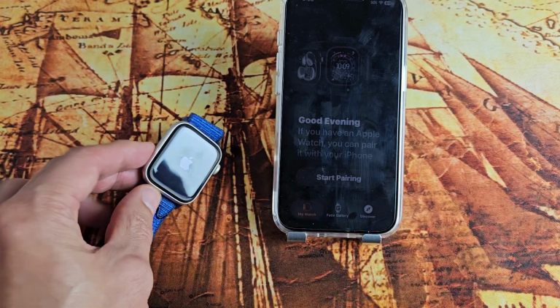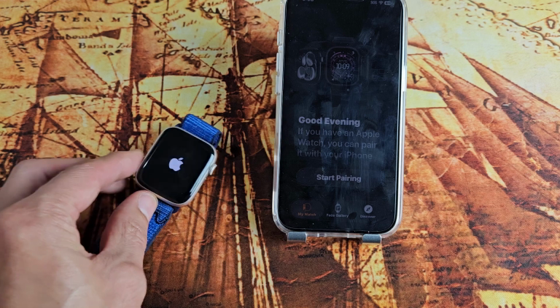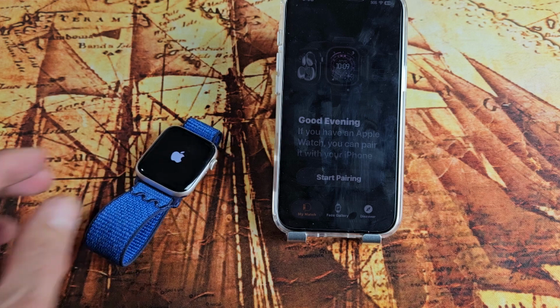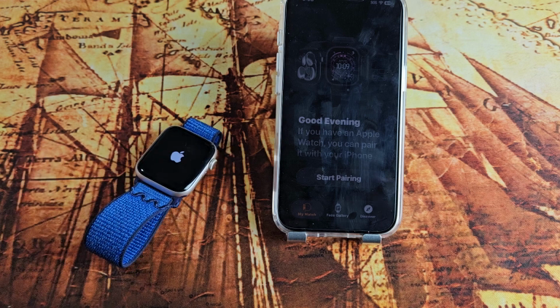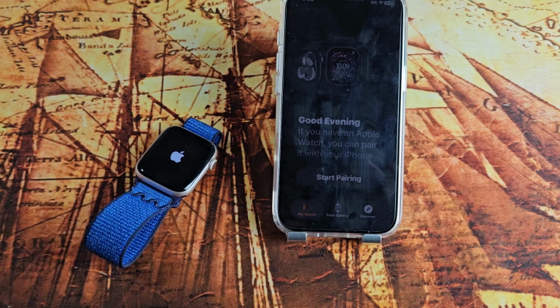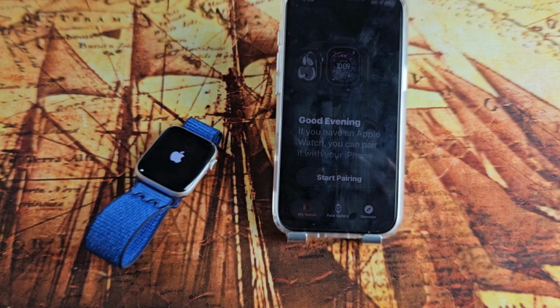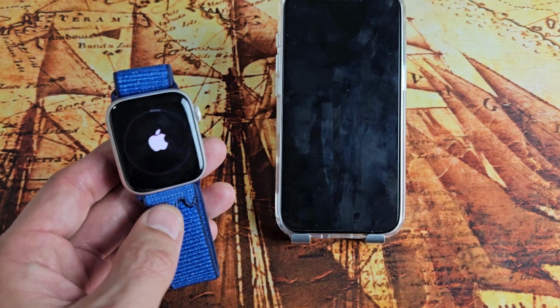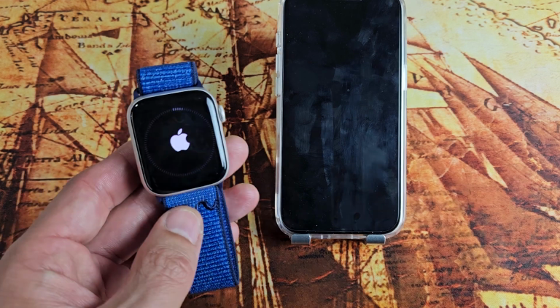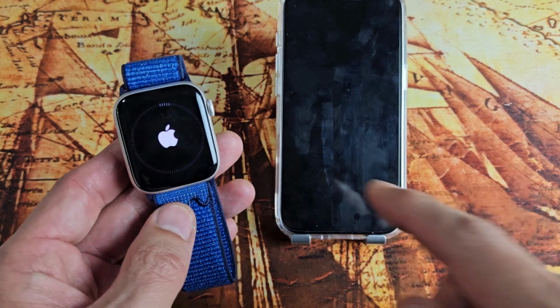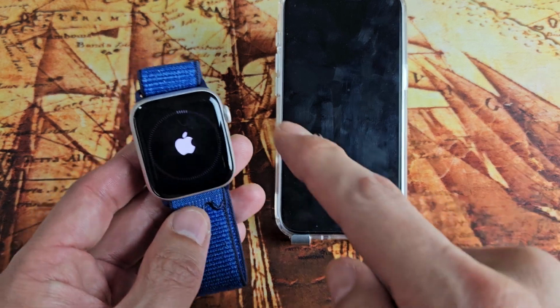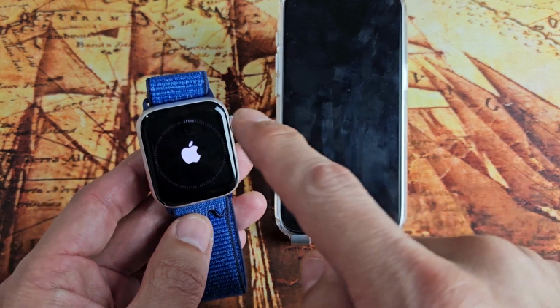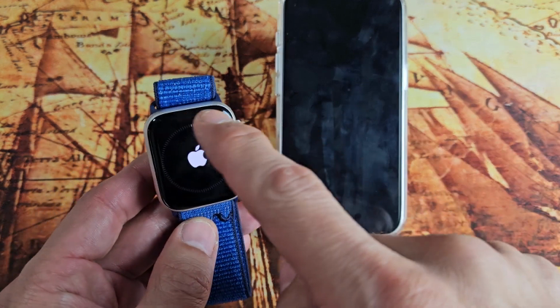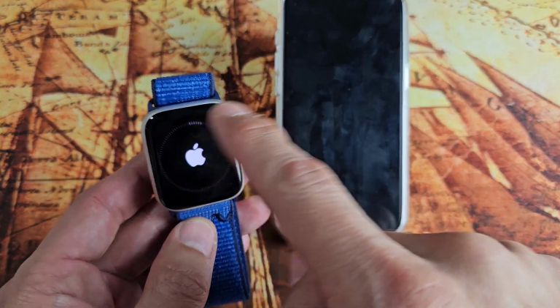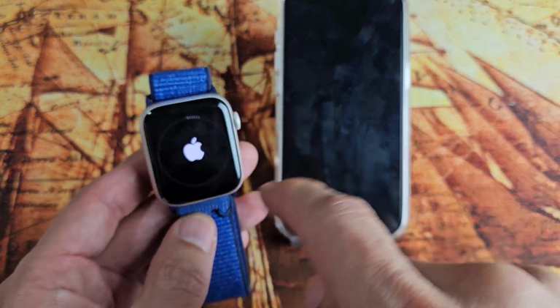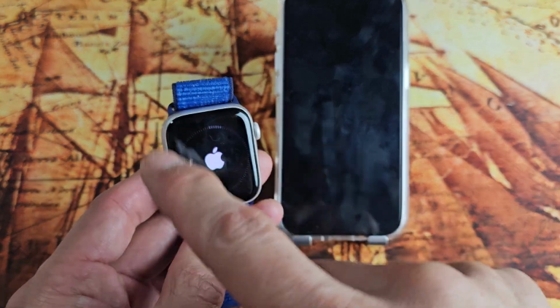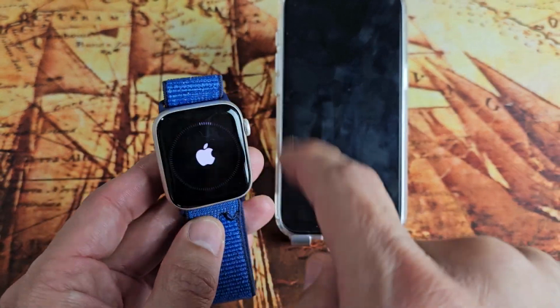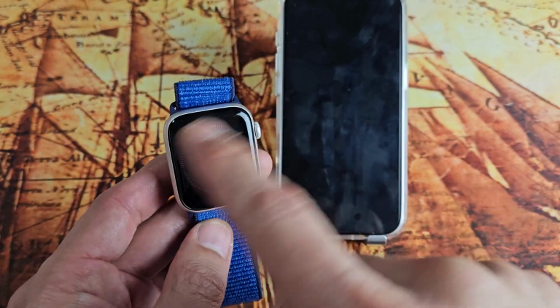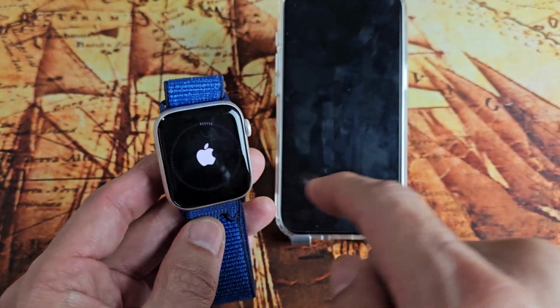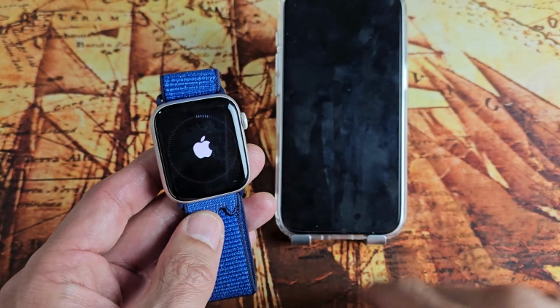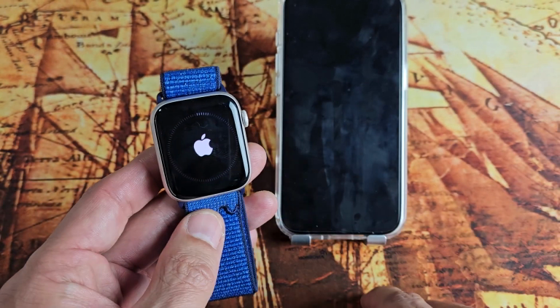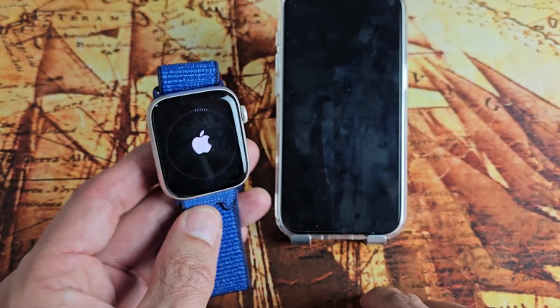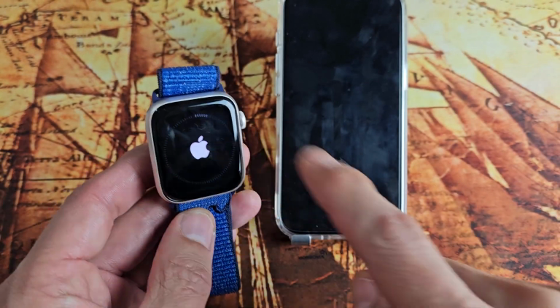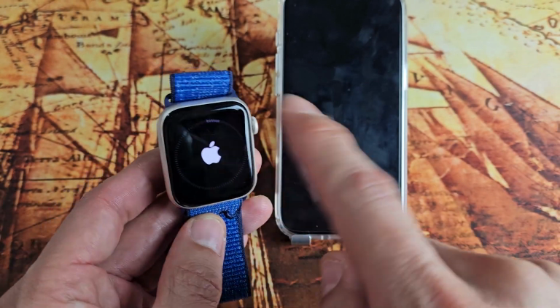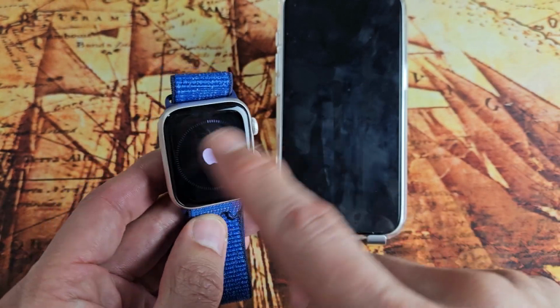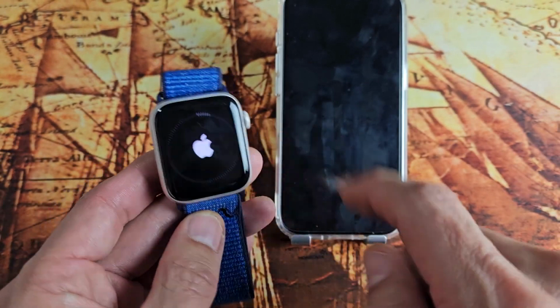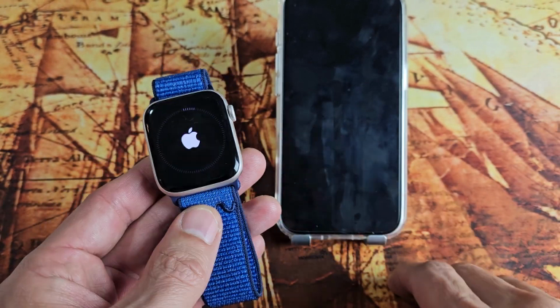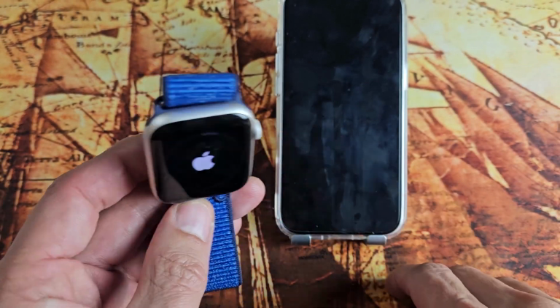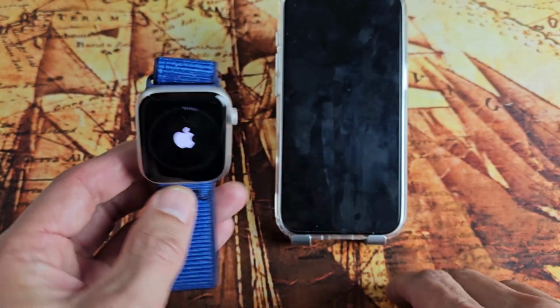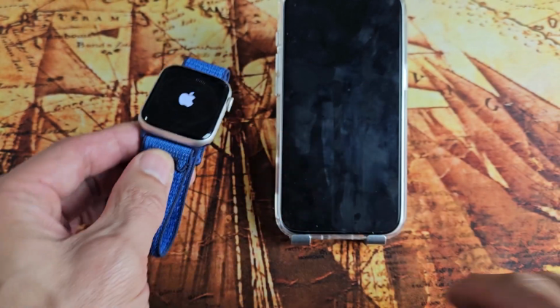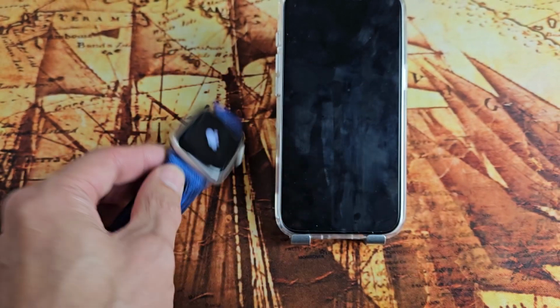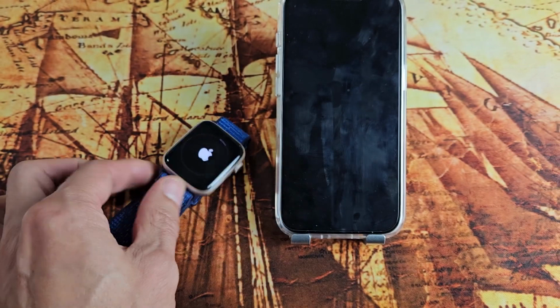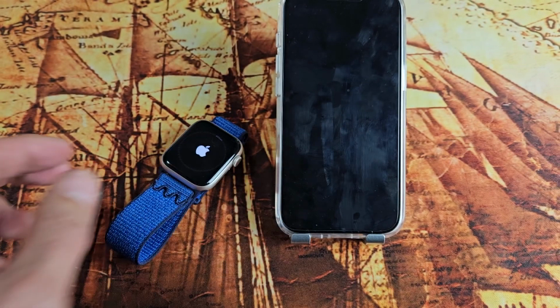Pretty simple. From here, you just have to wait for the progress bar to go all the way. Pretty much it.